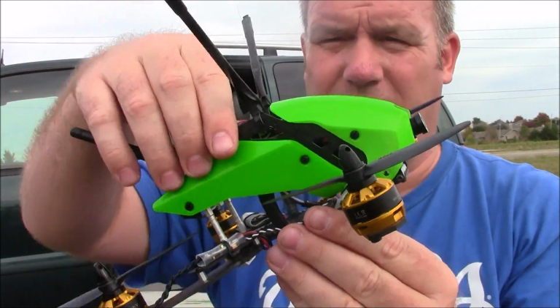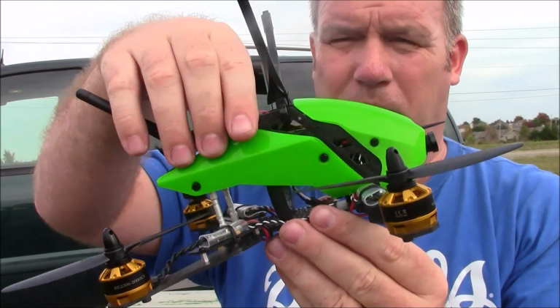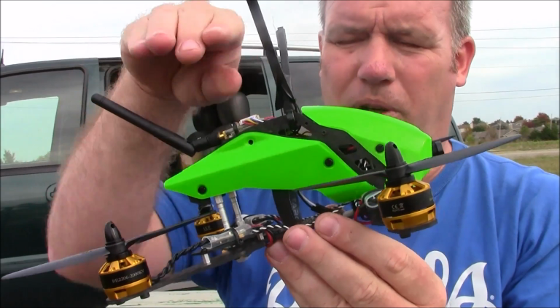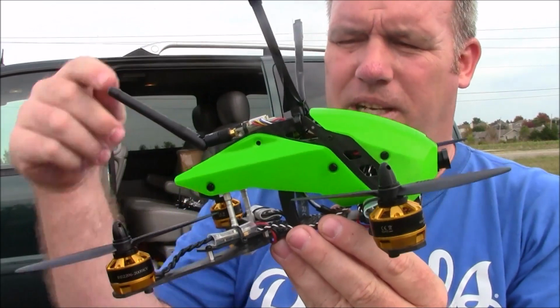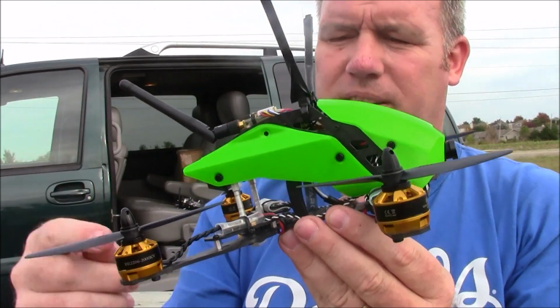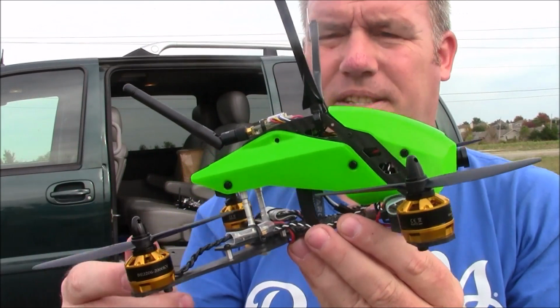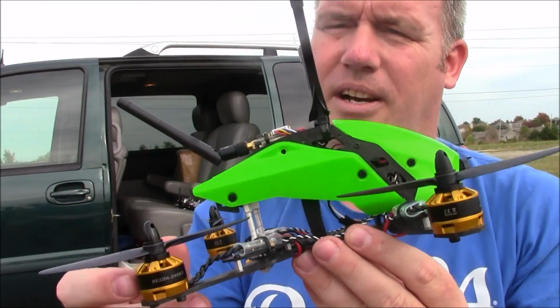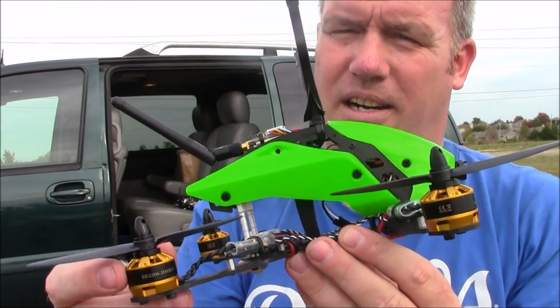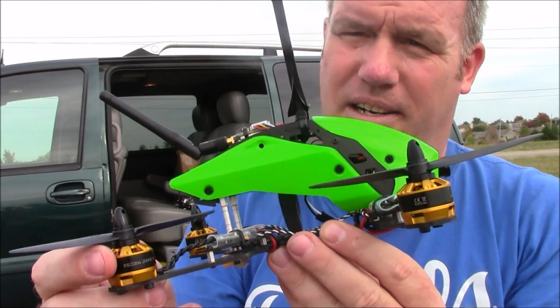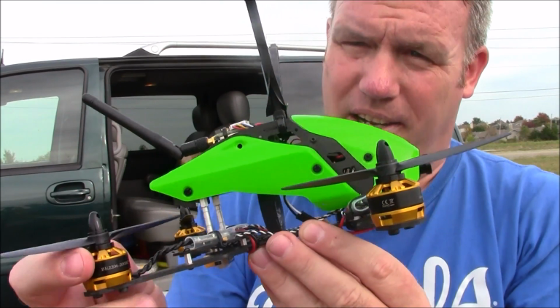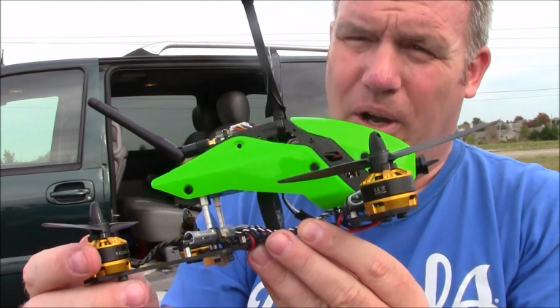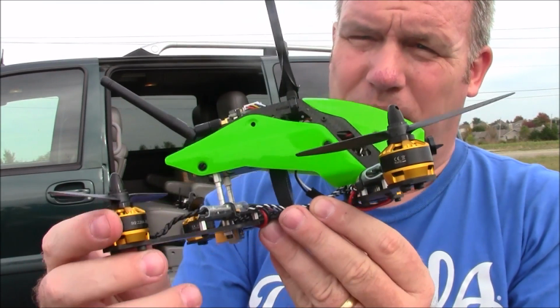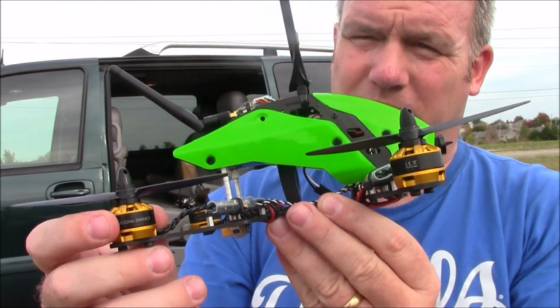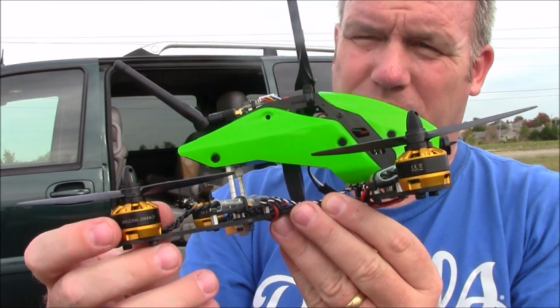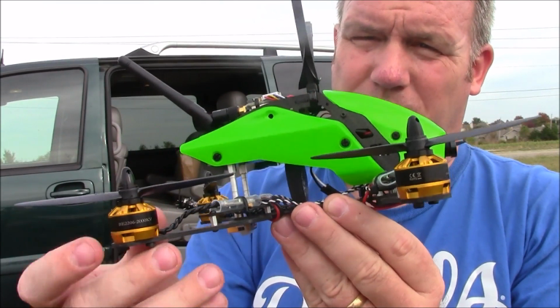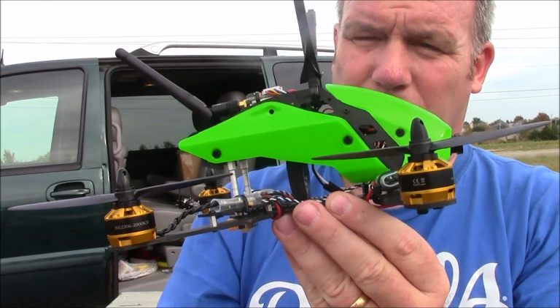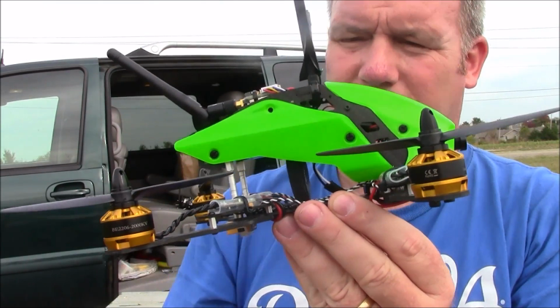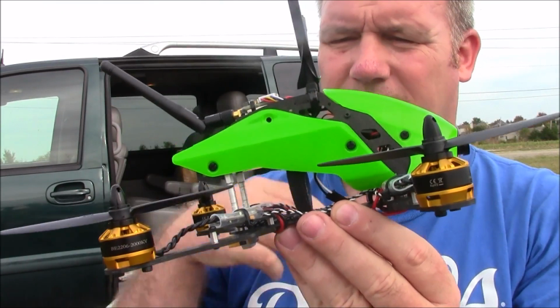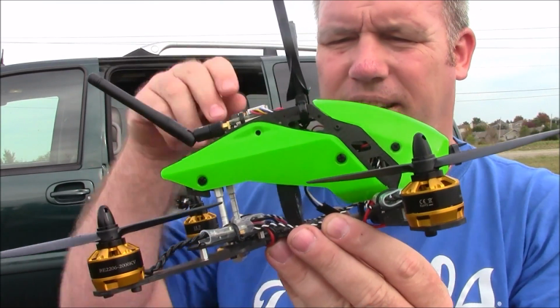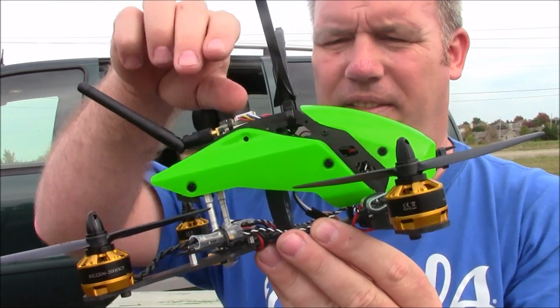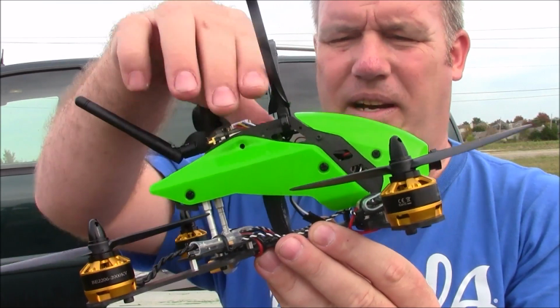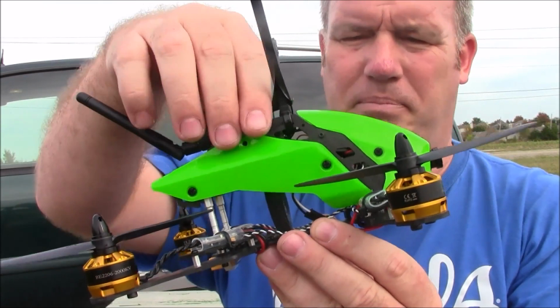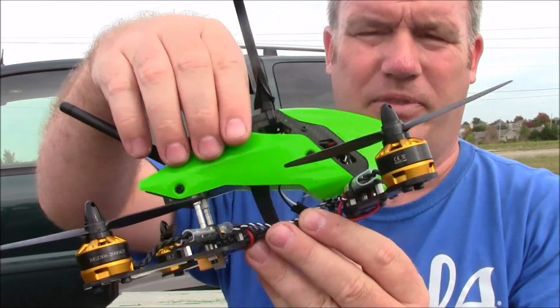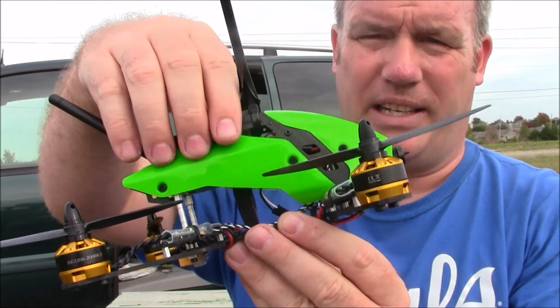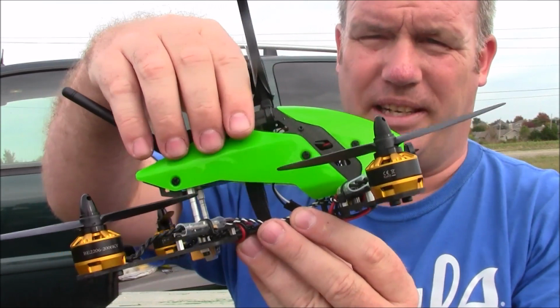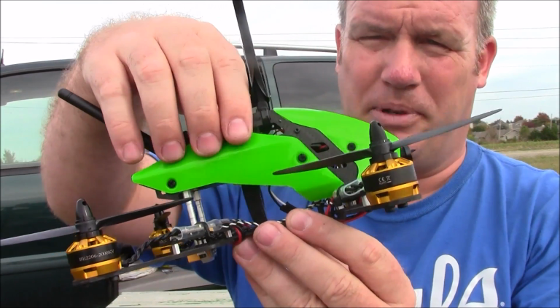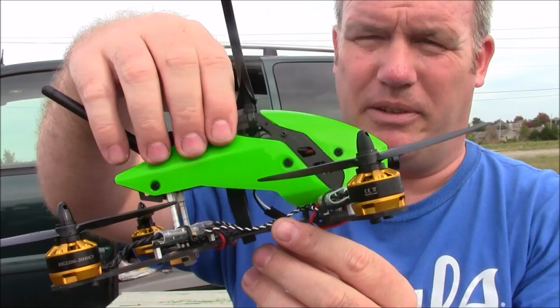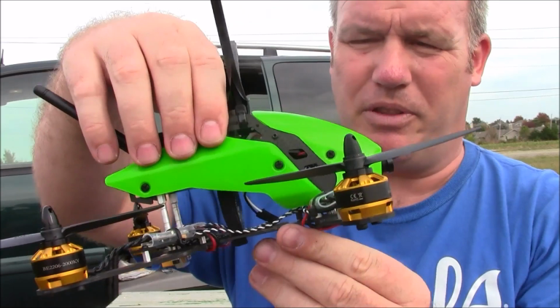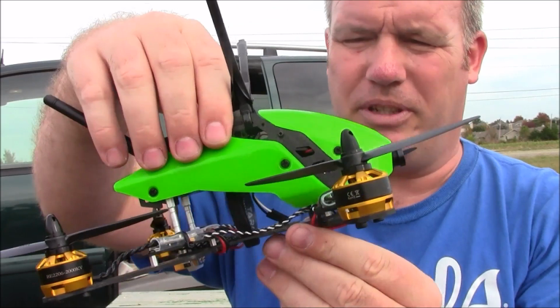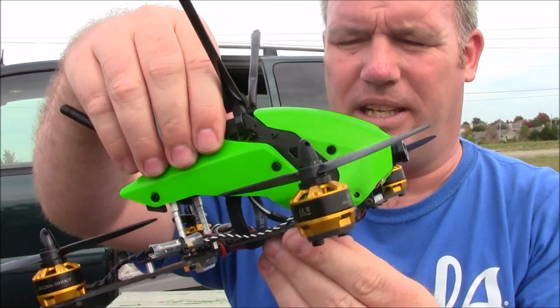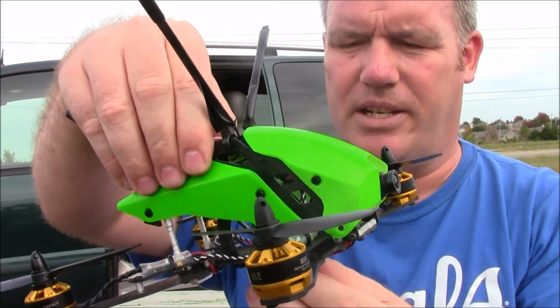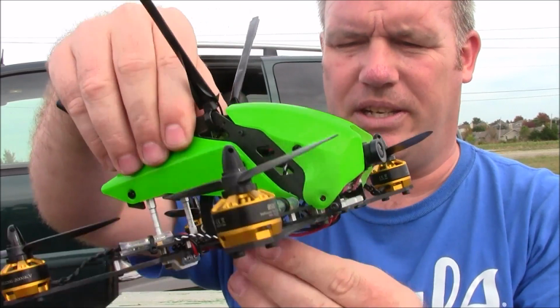The motors on this are really good for 4-cell and they're pretty good for 3-cell also.